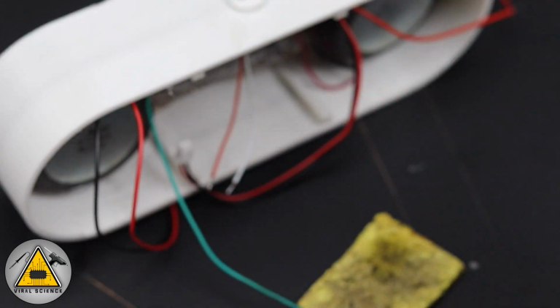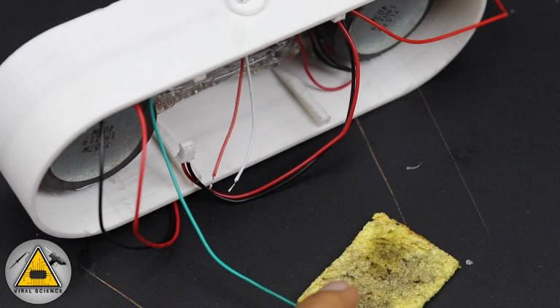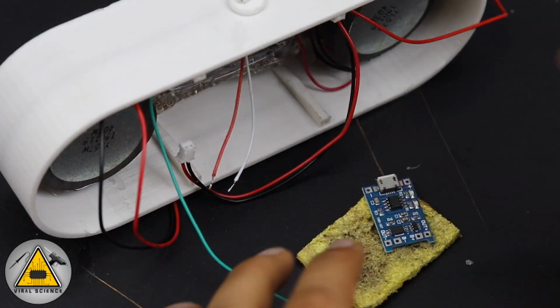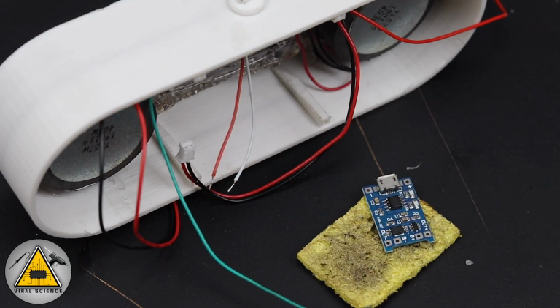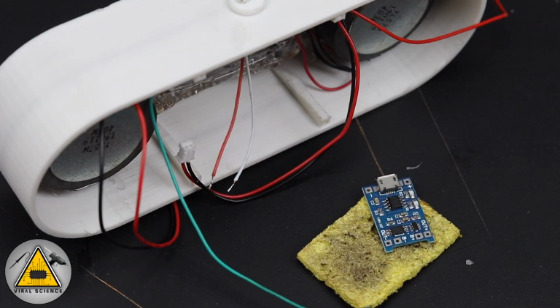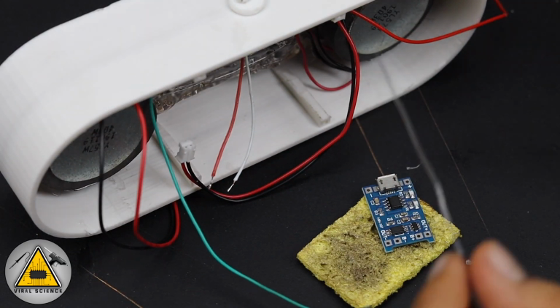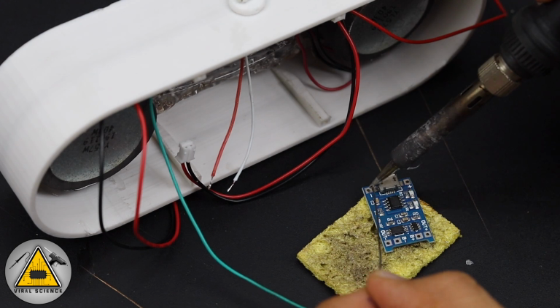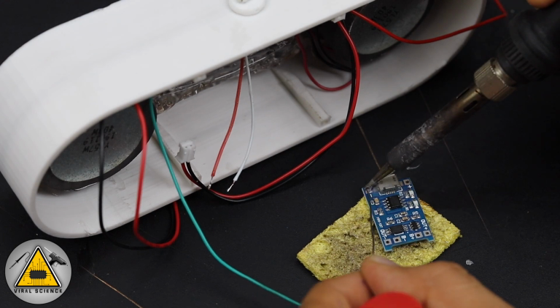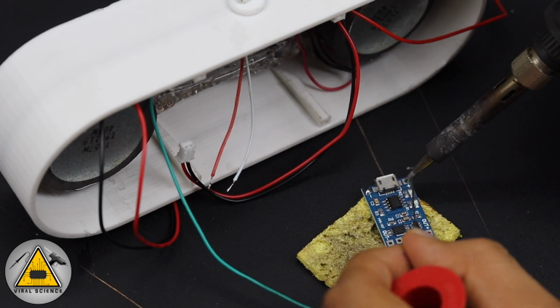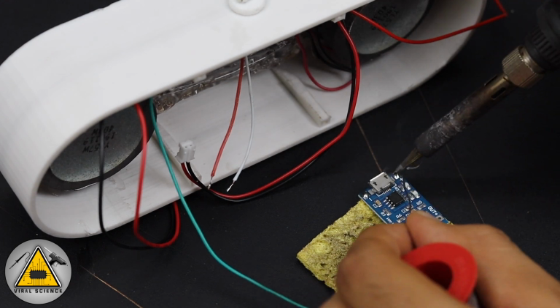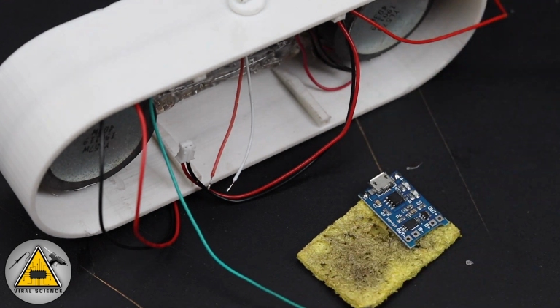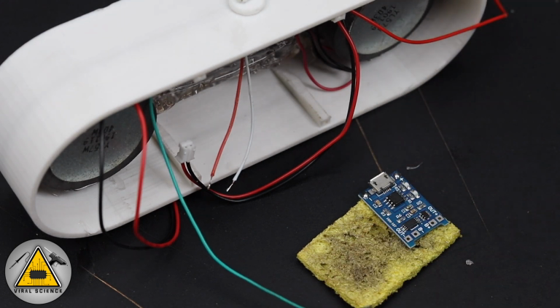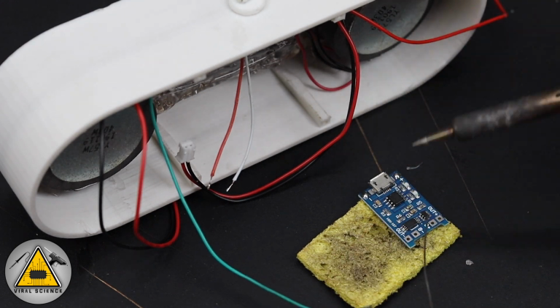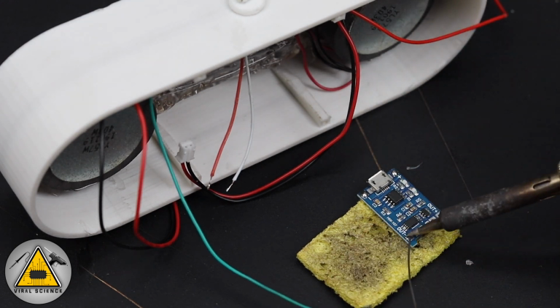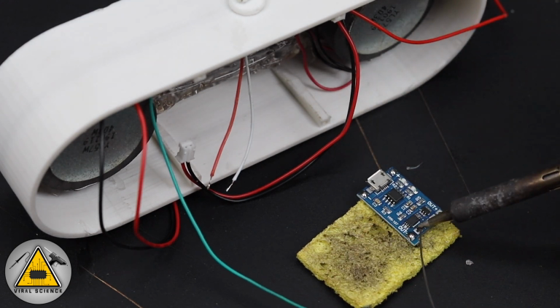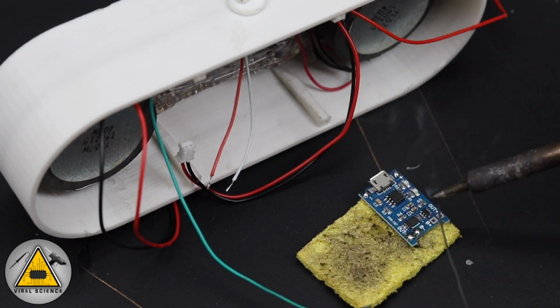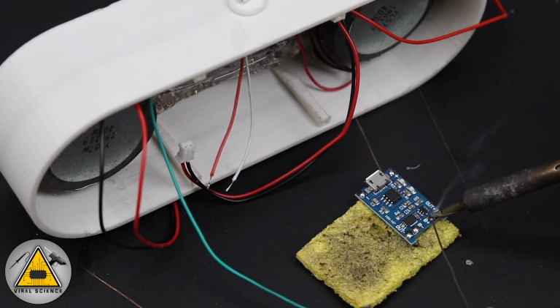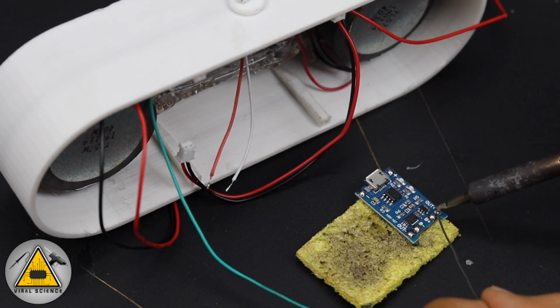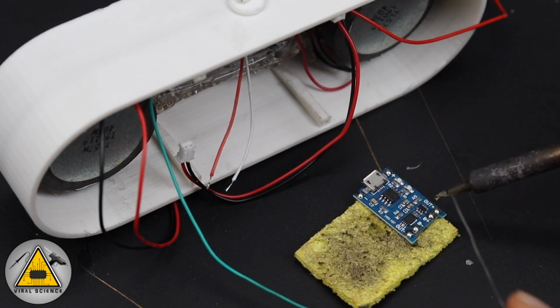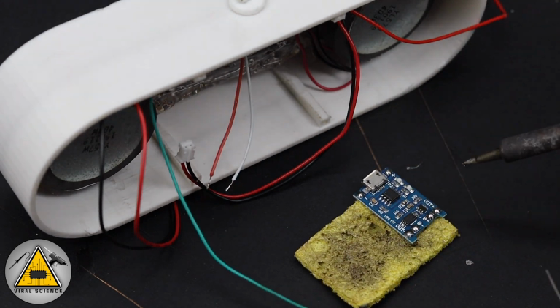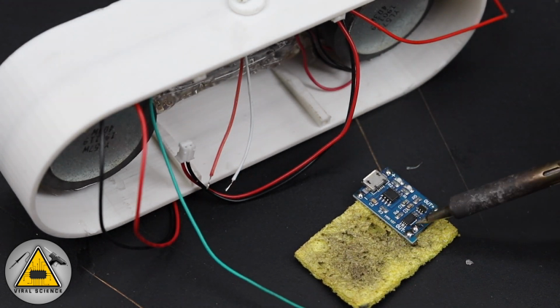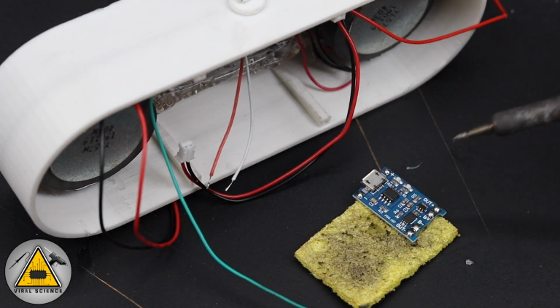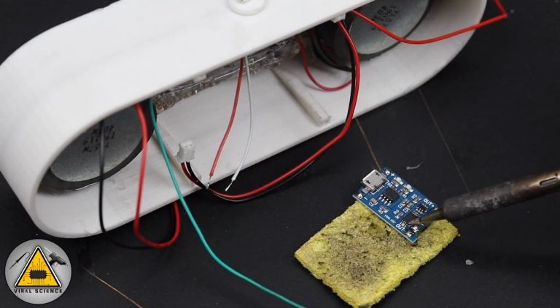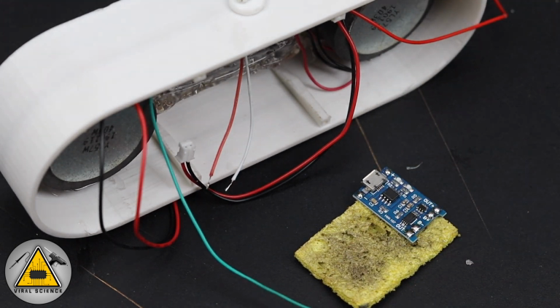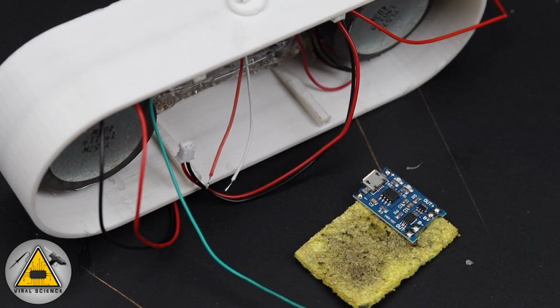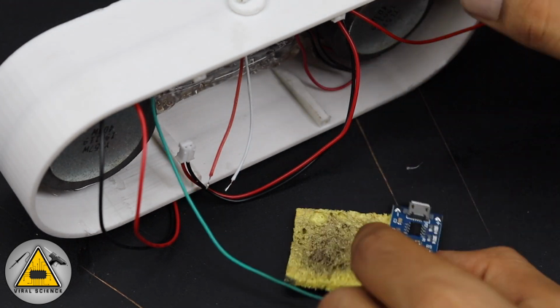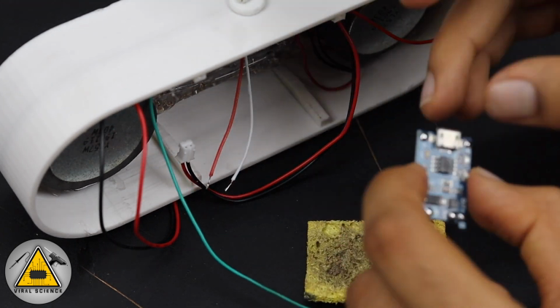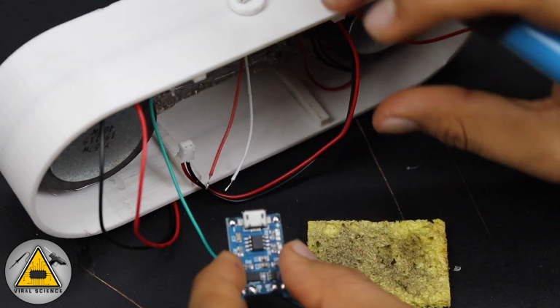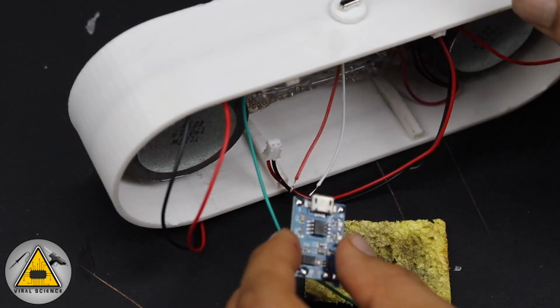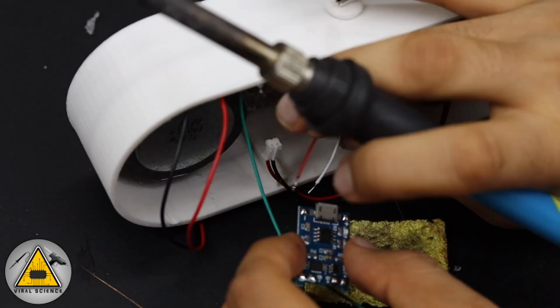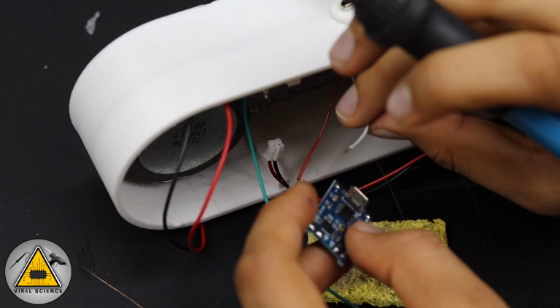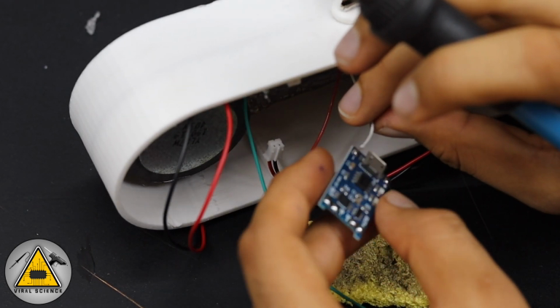After finalizing all the positions, we'll start soldering the components as per the circuit diagram shared earlier.